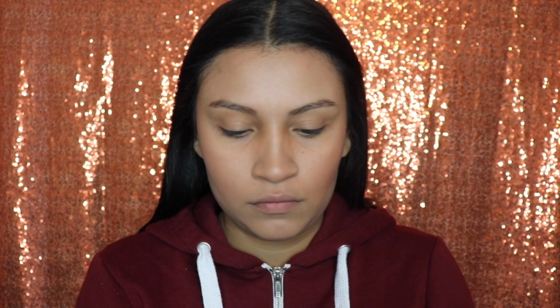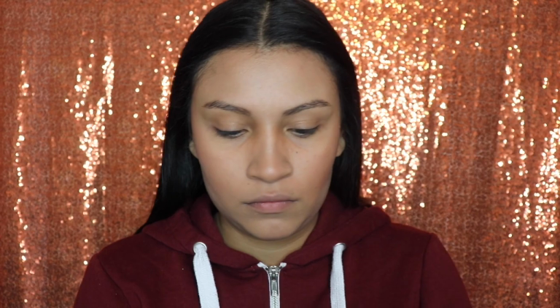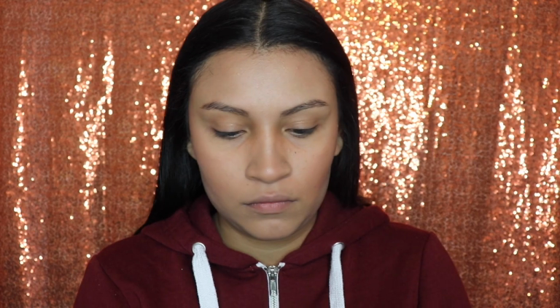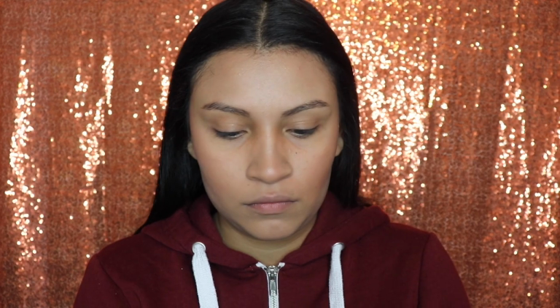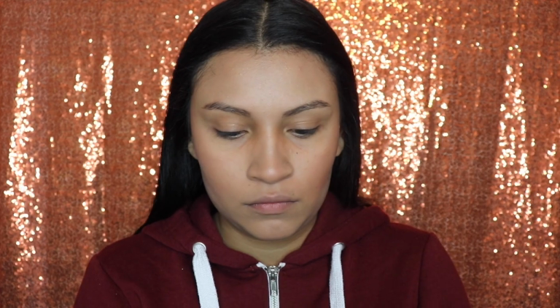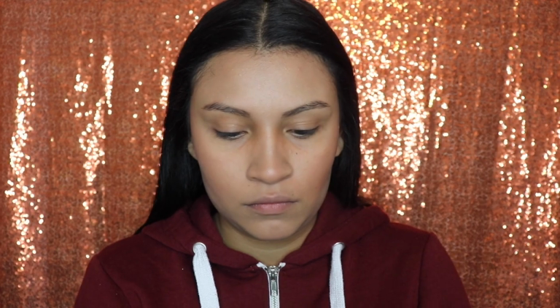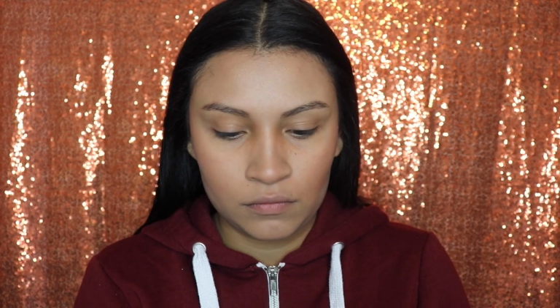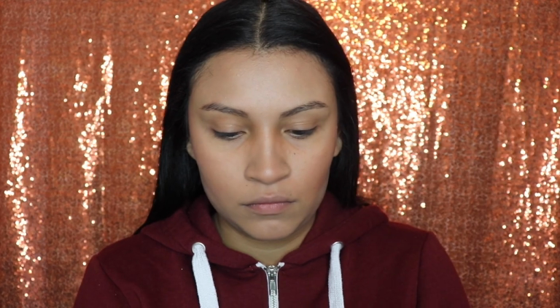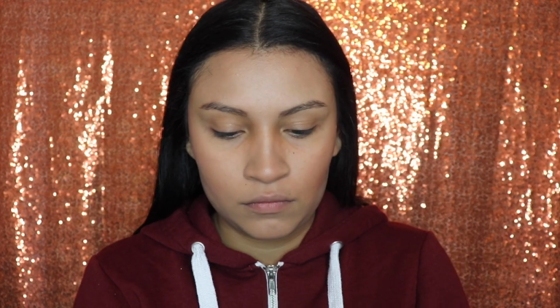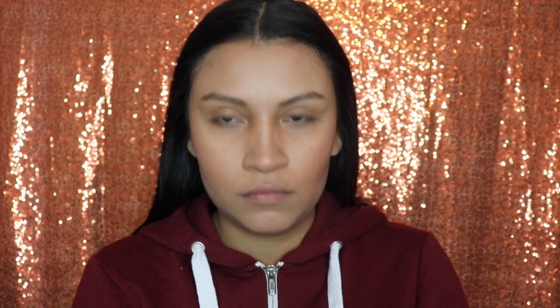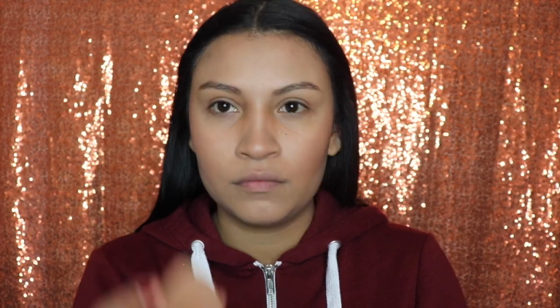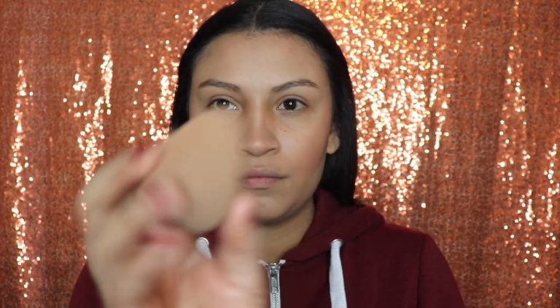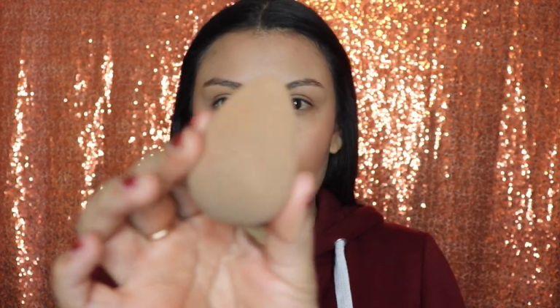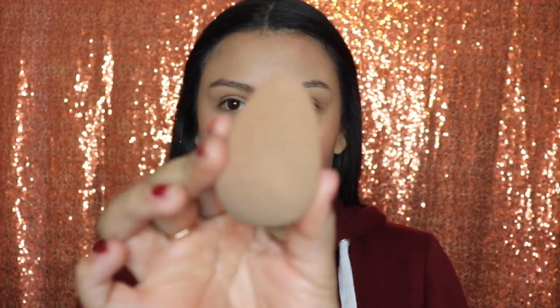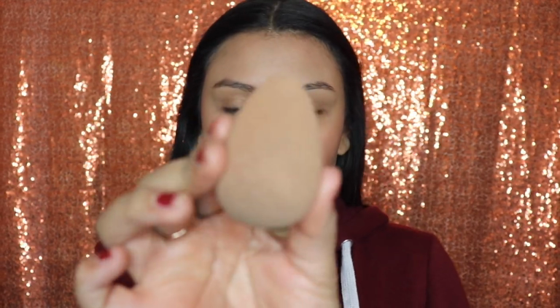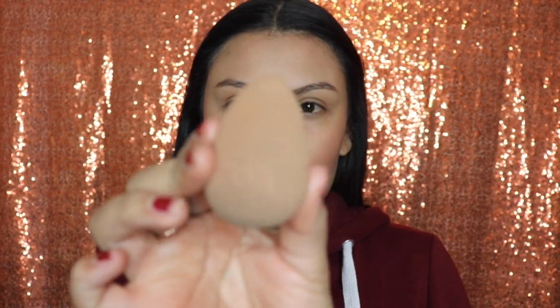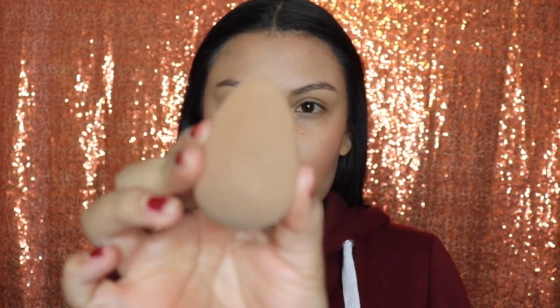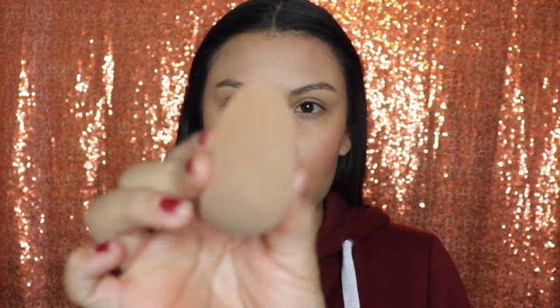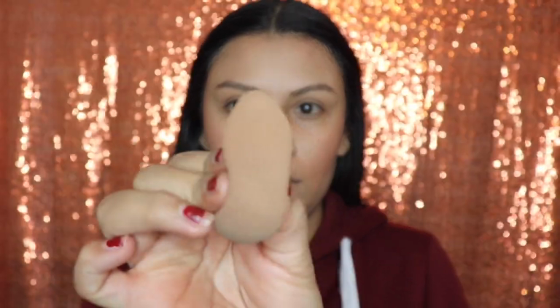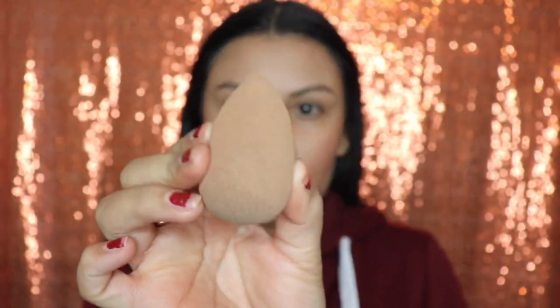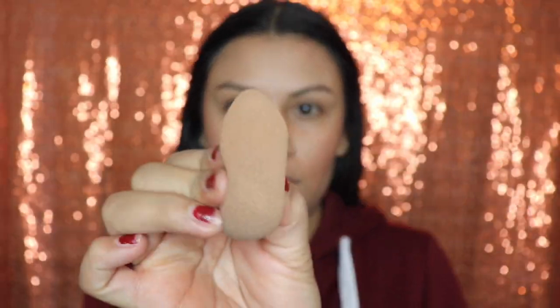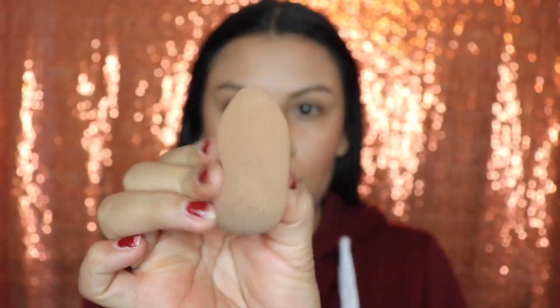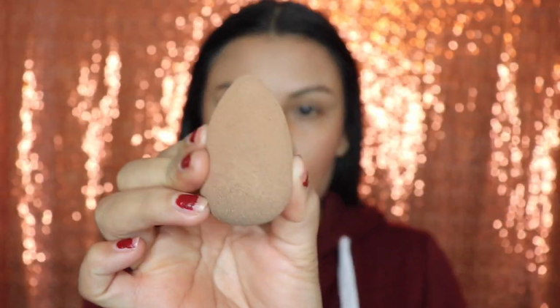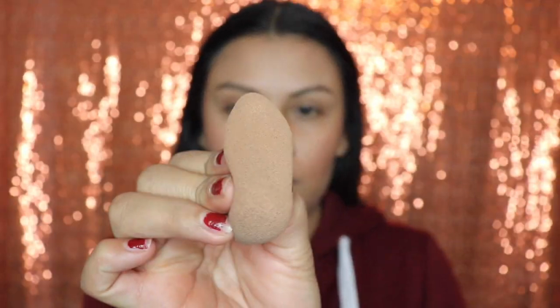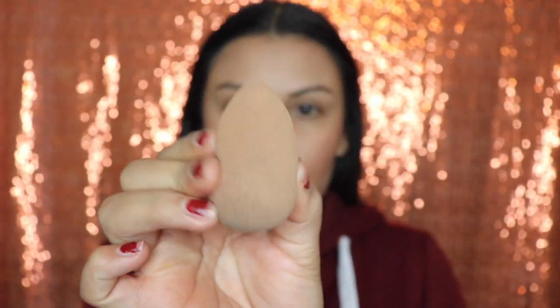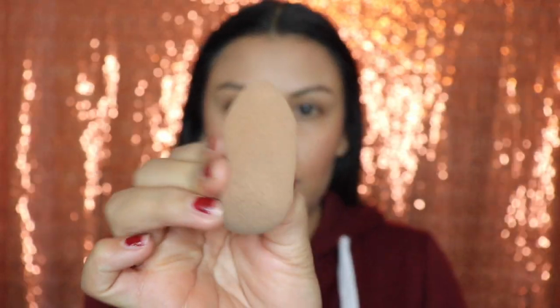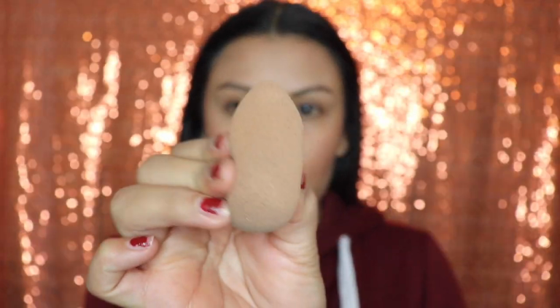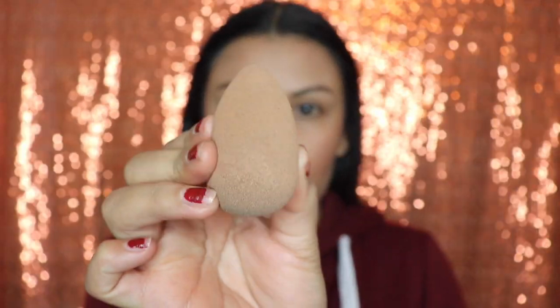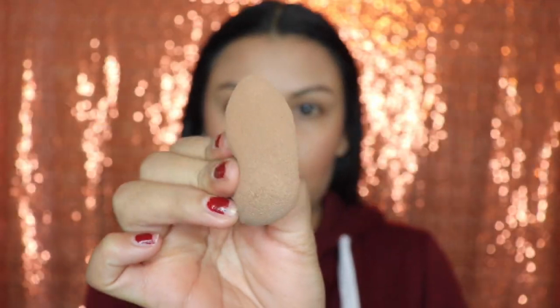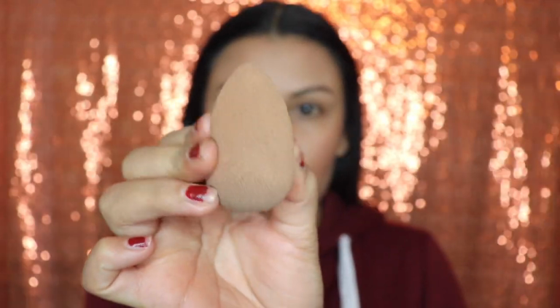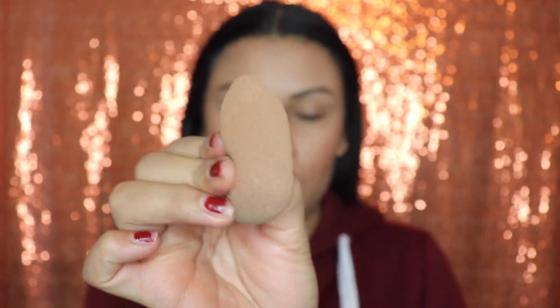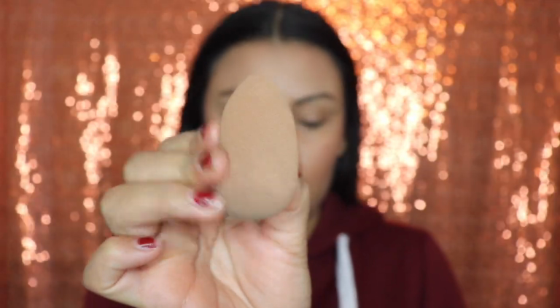Next I'm gonna be going in with my MAC concealer. This concealer is very light, which is why I like it. To apply this concealer I'm gonna be using my beauty sponge.